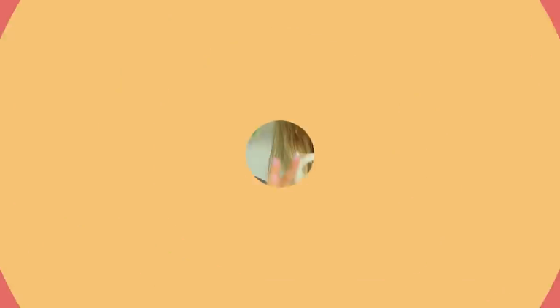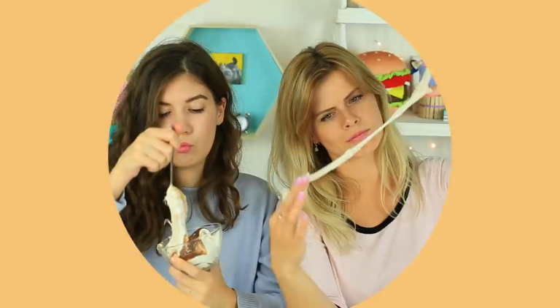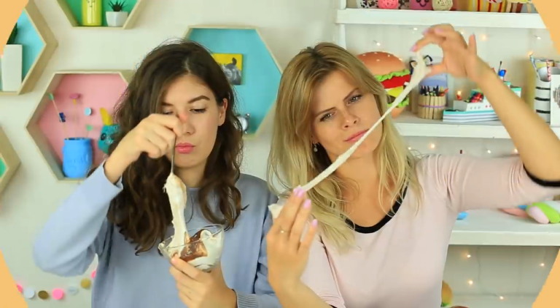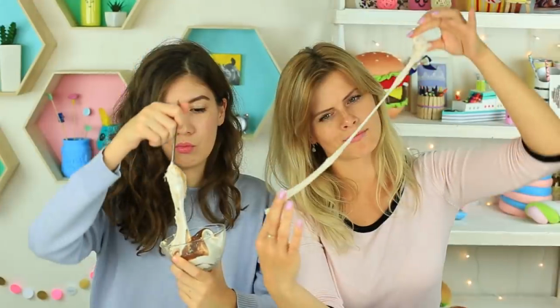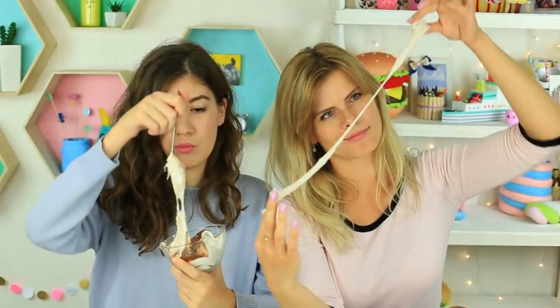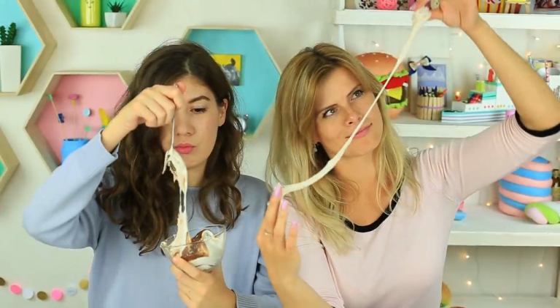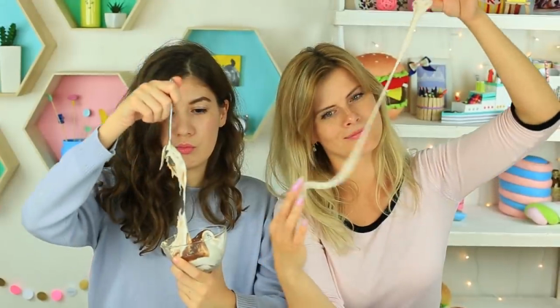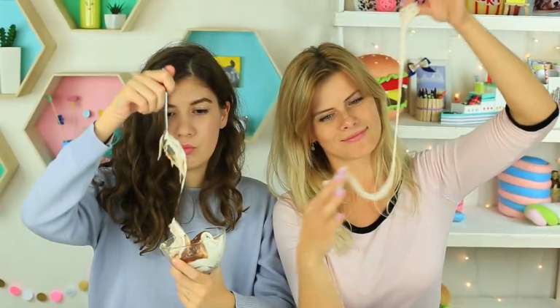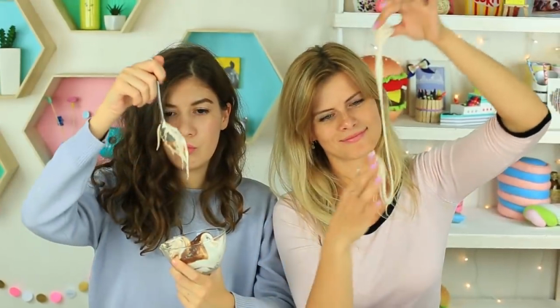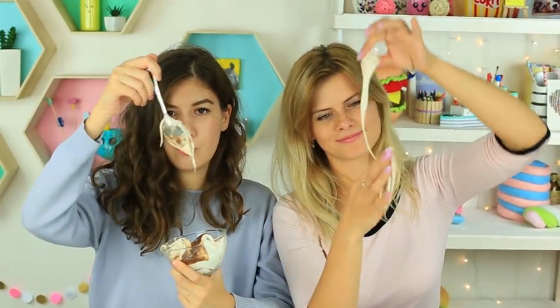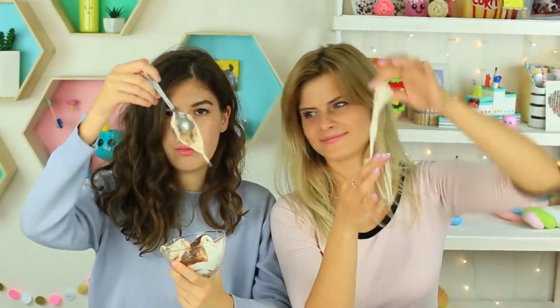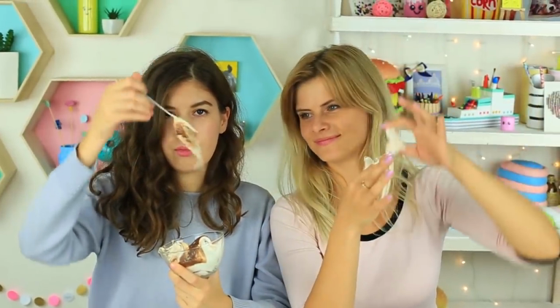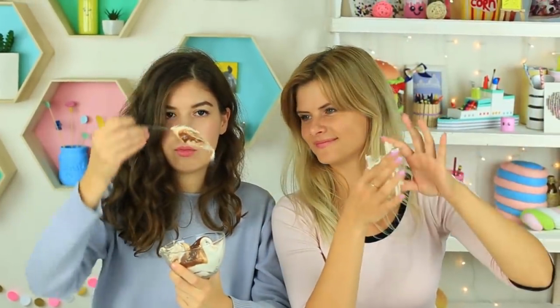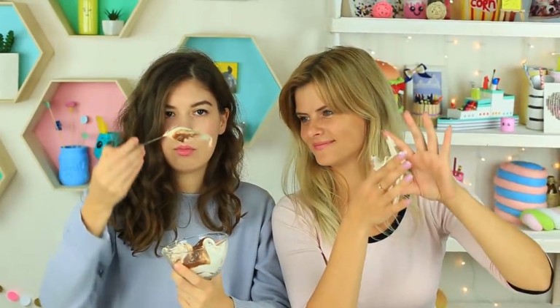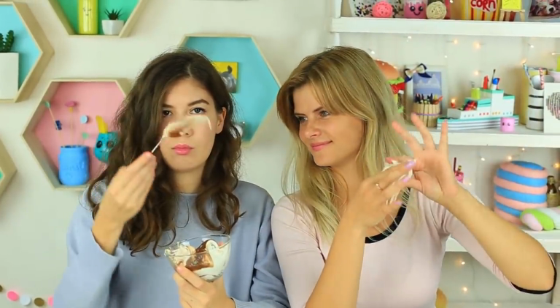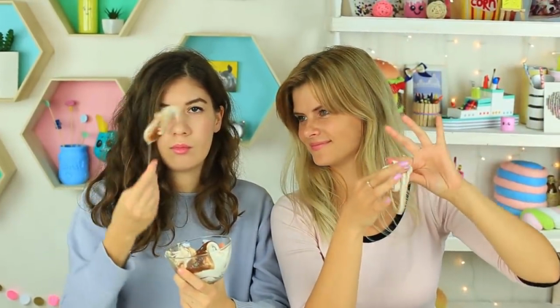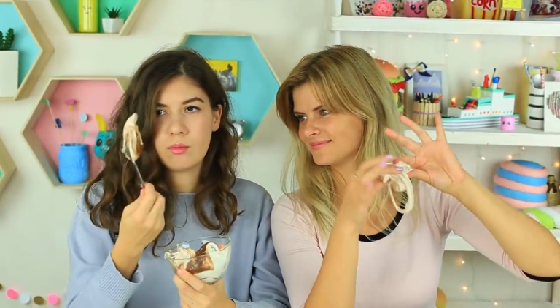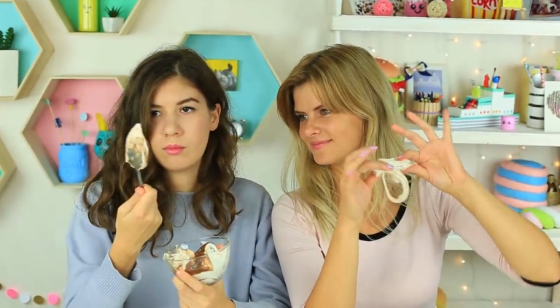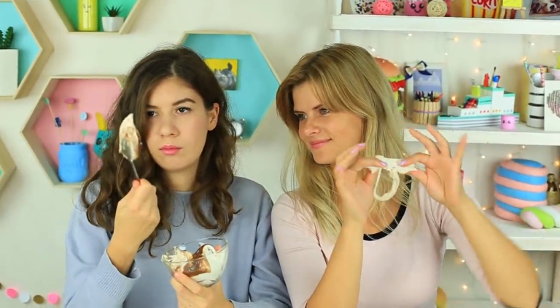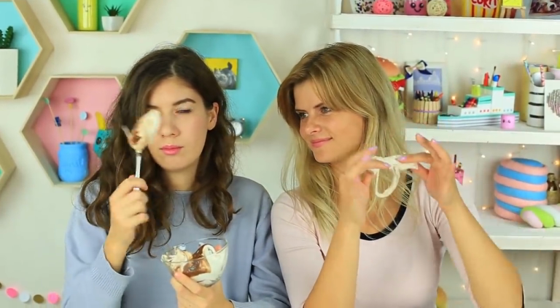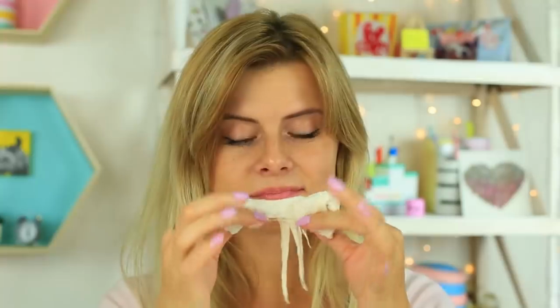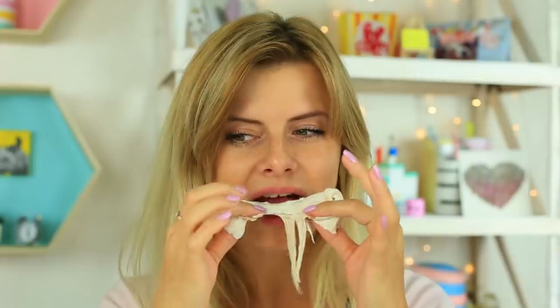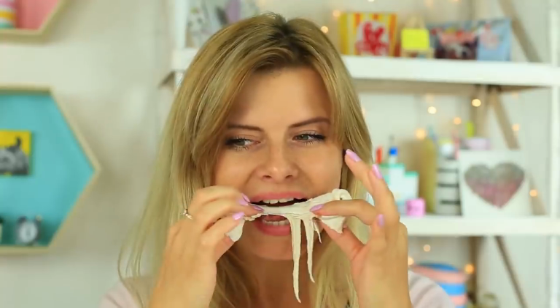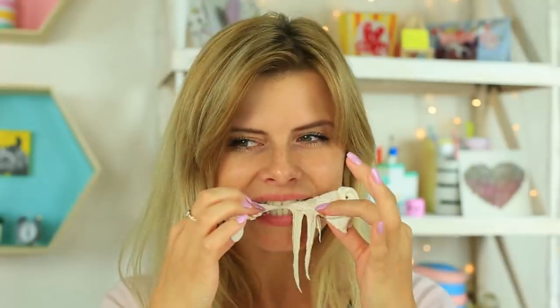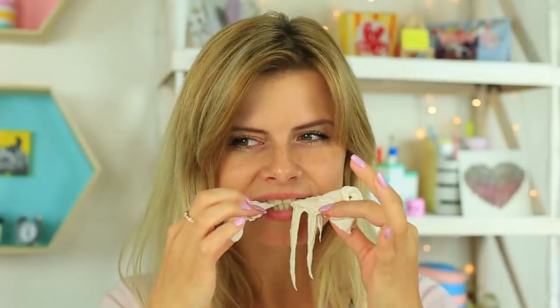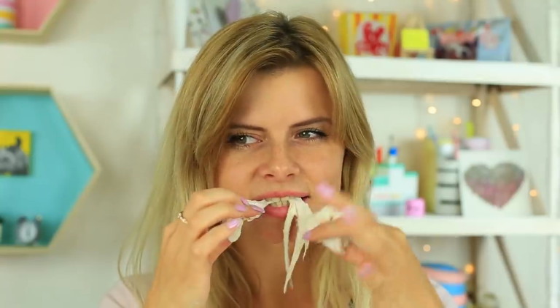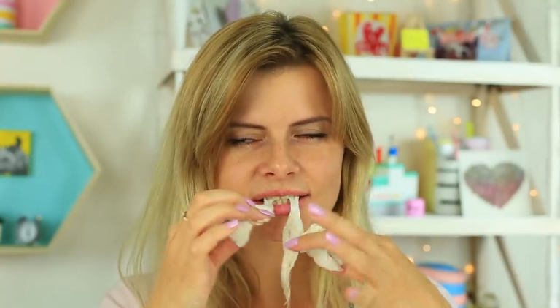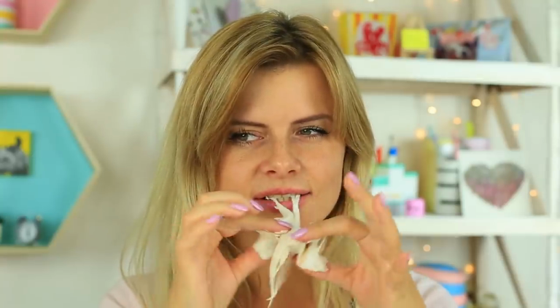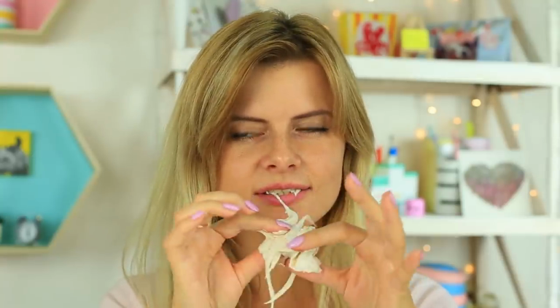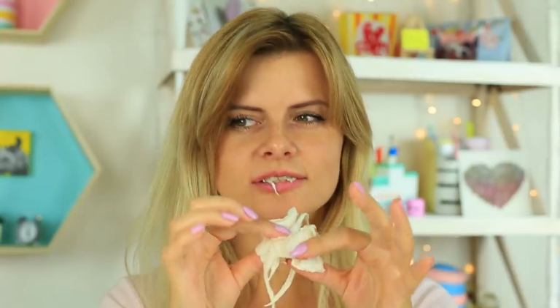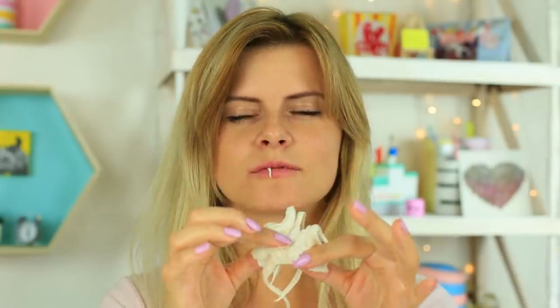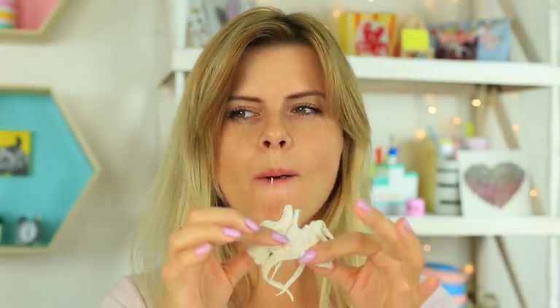Can you imagine ice cream that doesn't melt in your hands? Do you think it's magic? No, it's a prank!